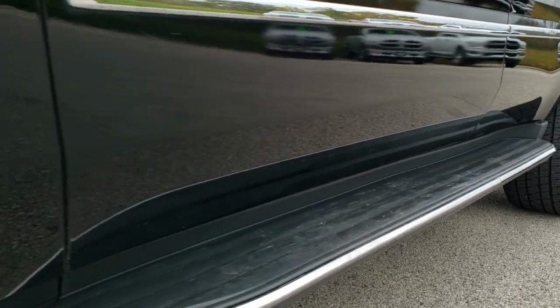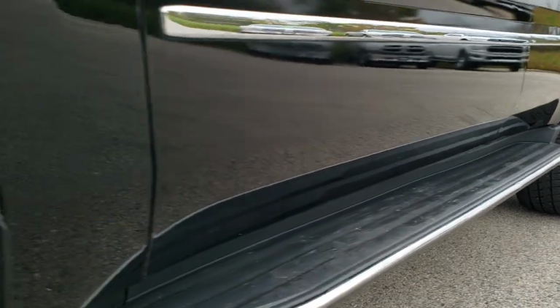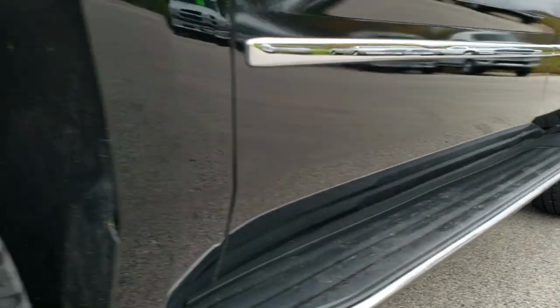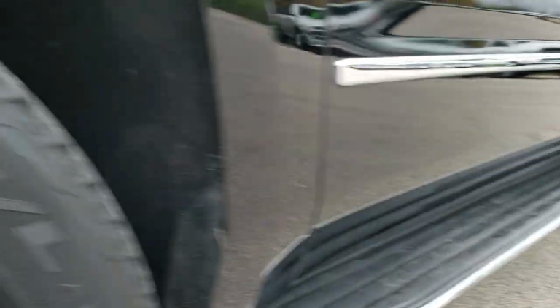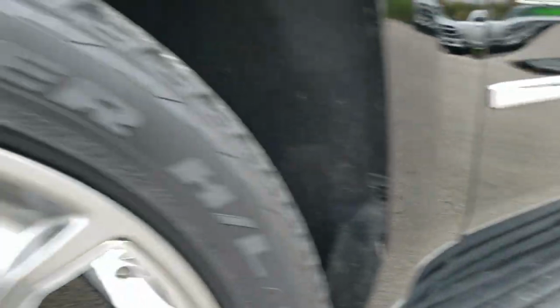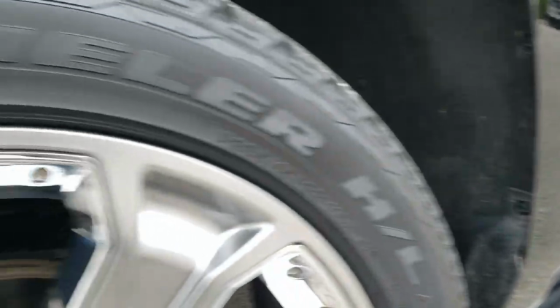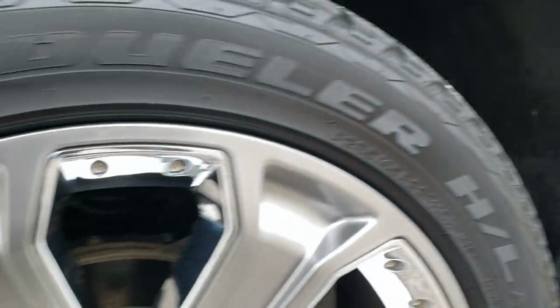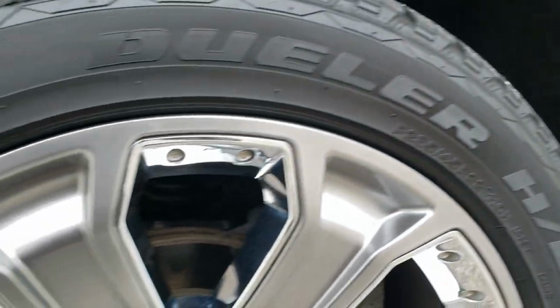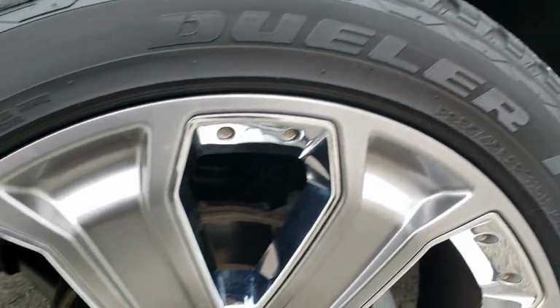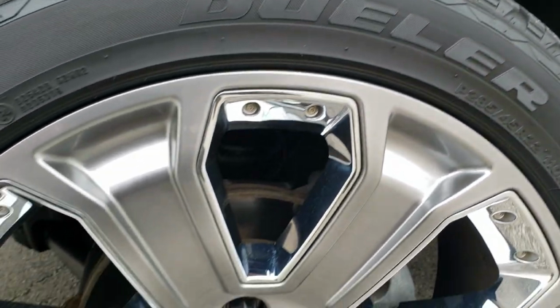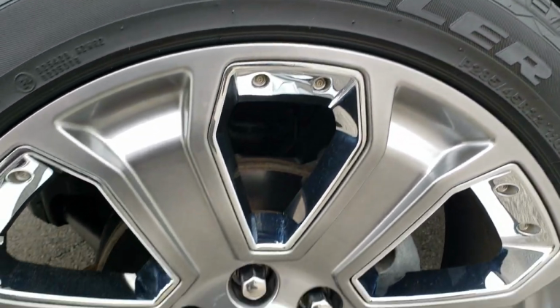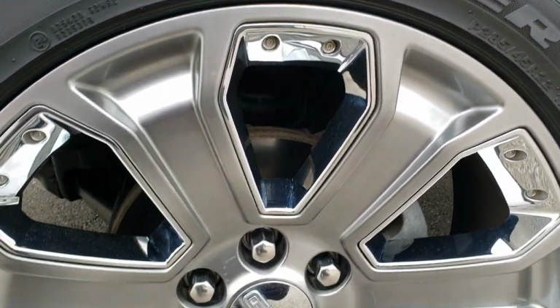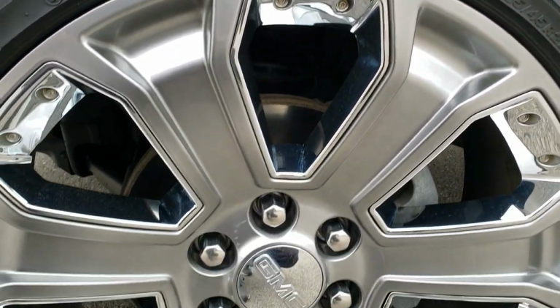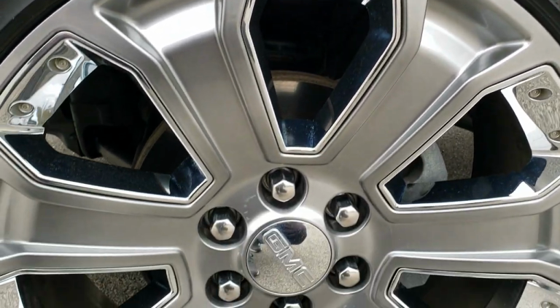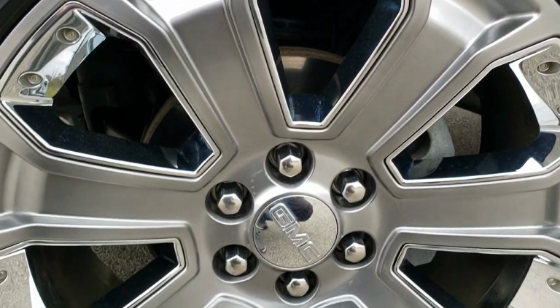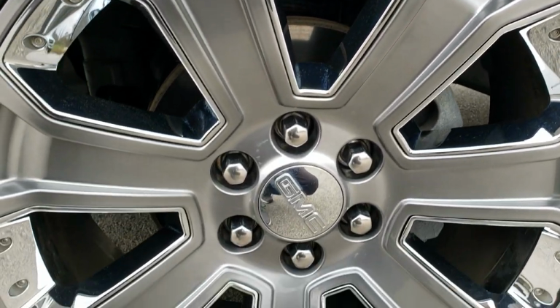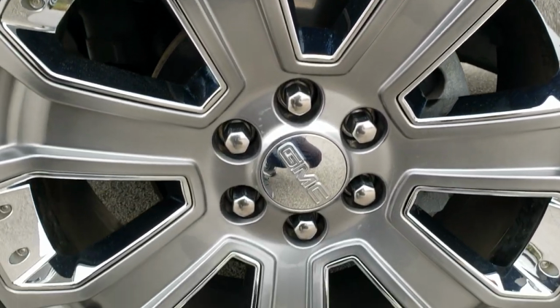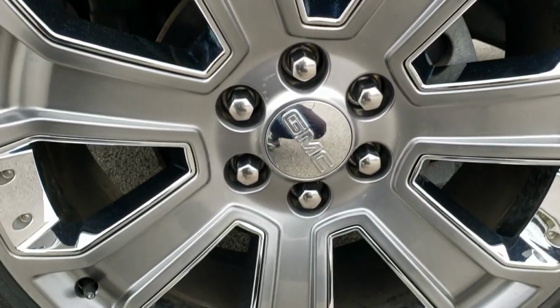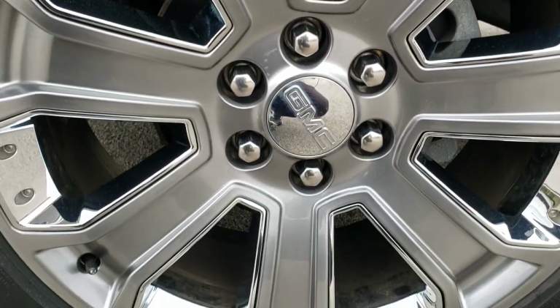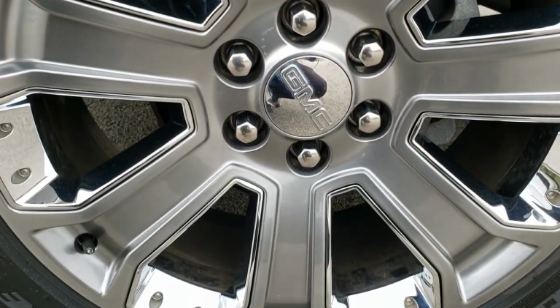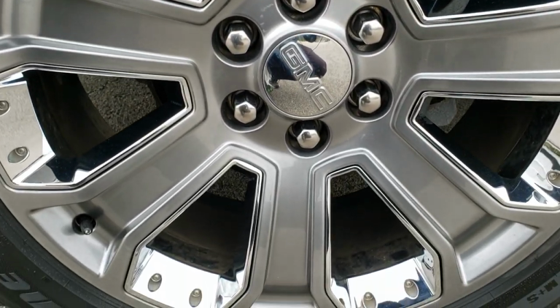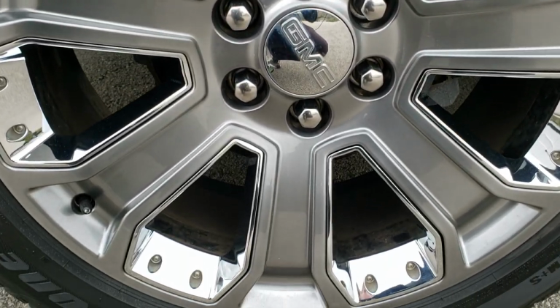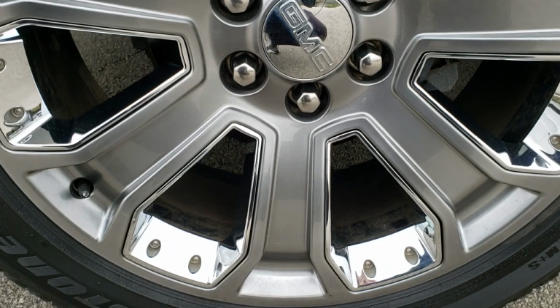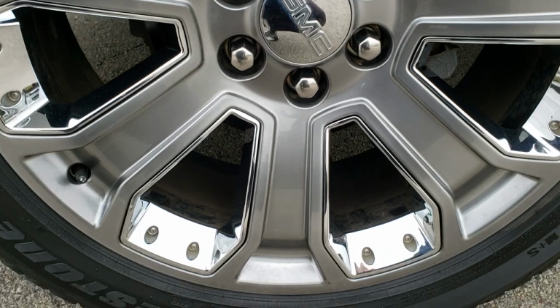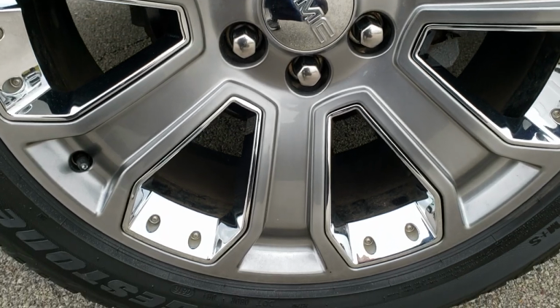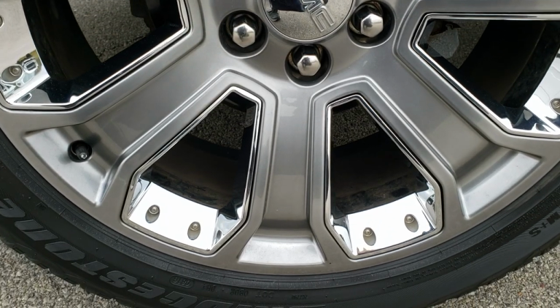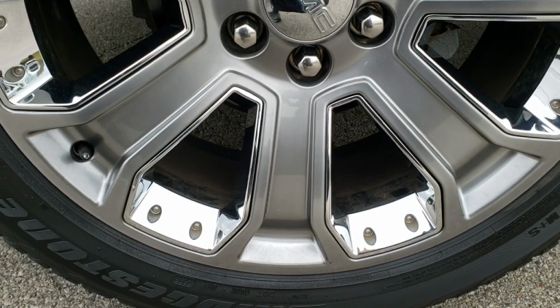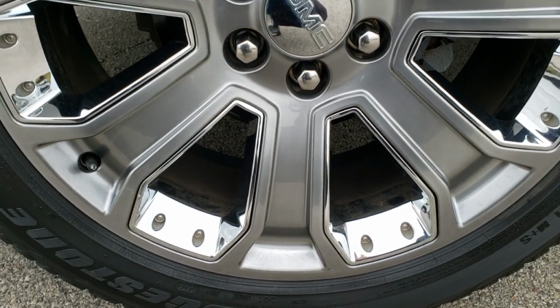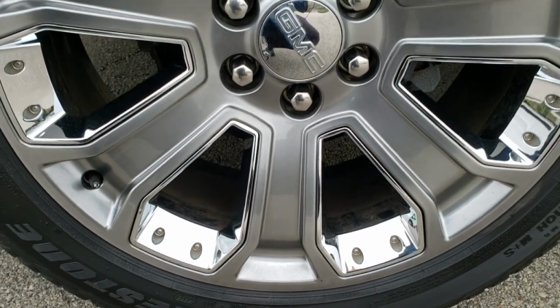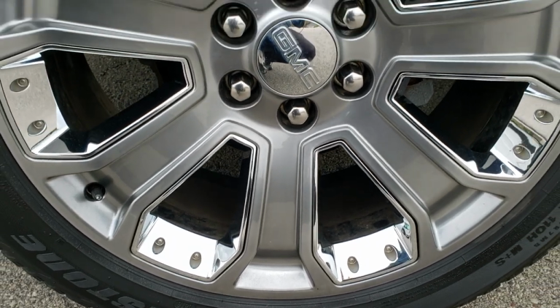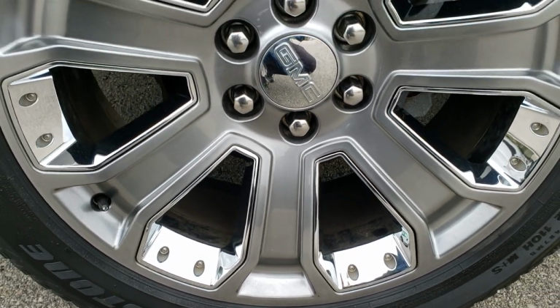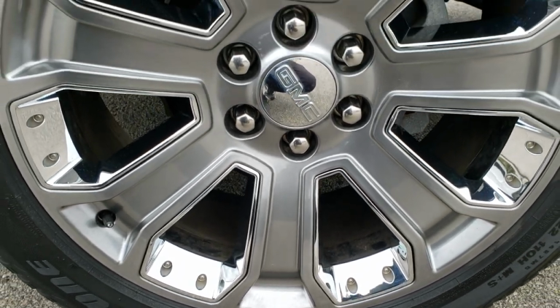If you want to check out more pictures, in the upper right hand part of the screen there is a link to our website. Click that to check out all the photos there.